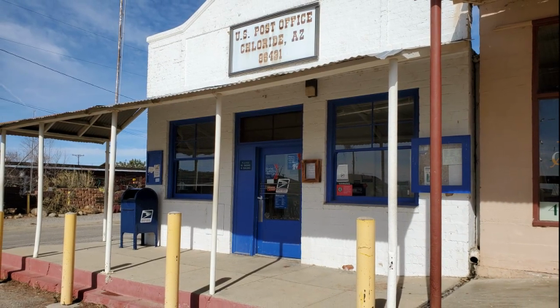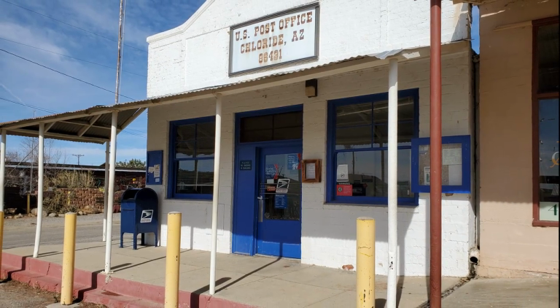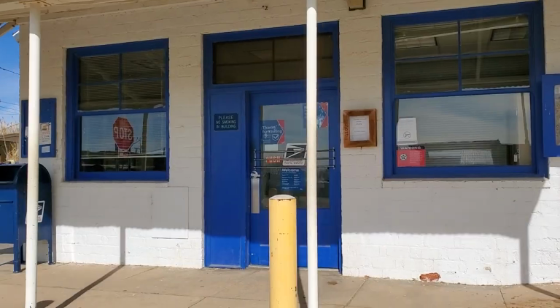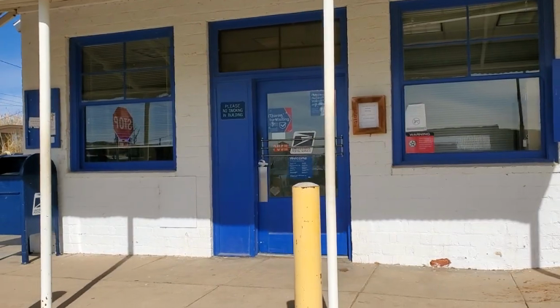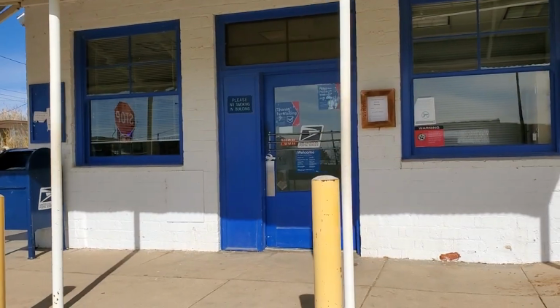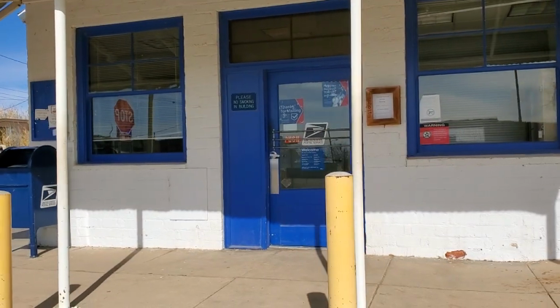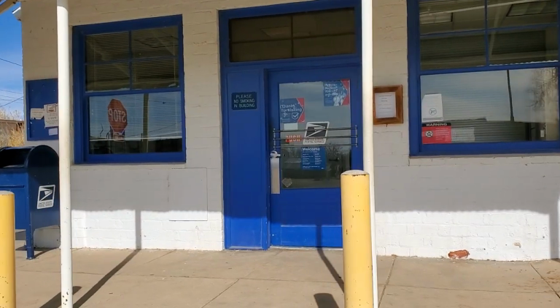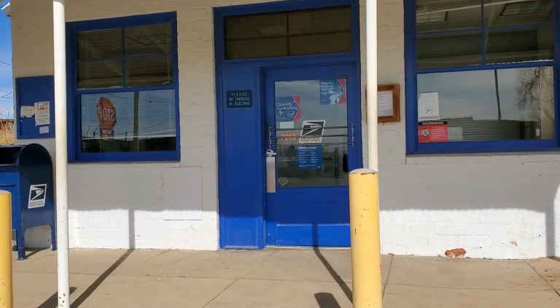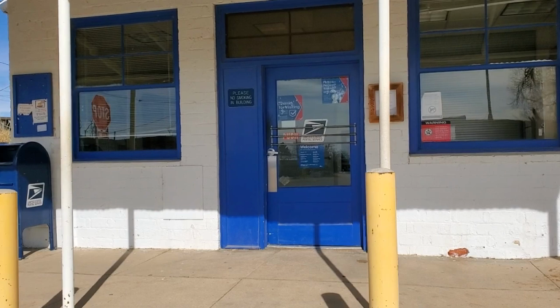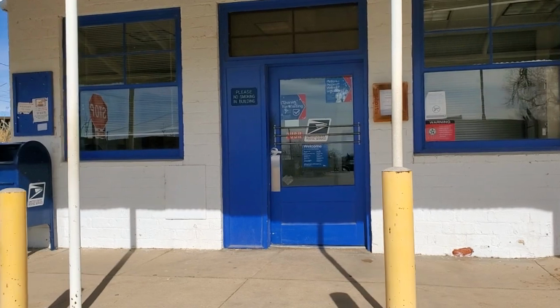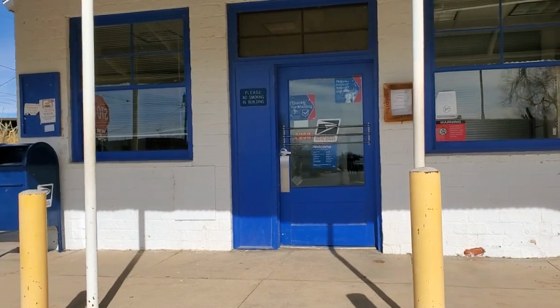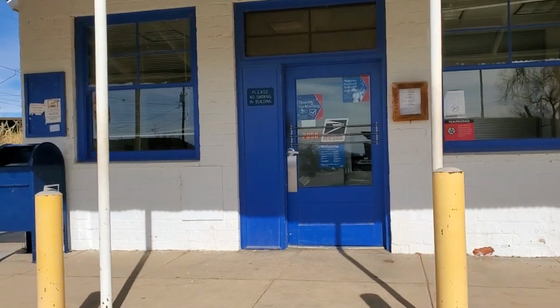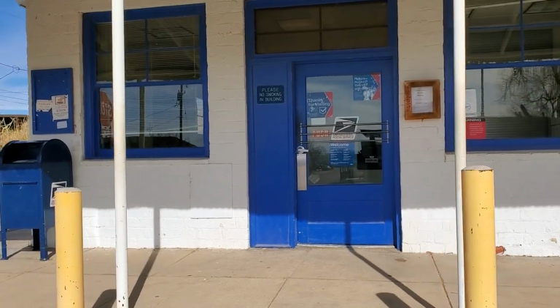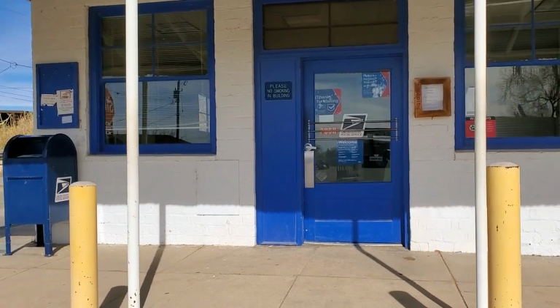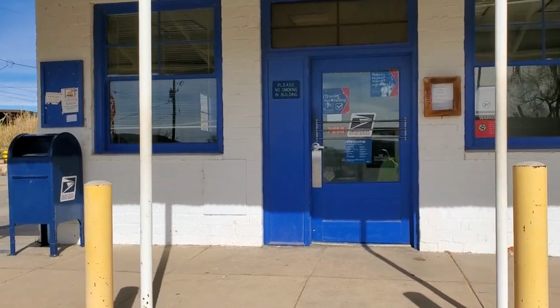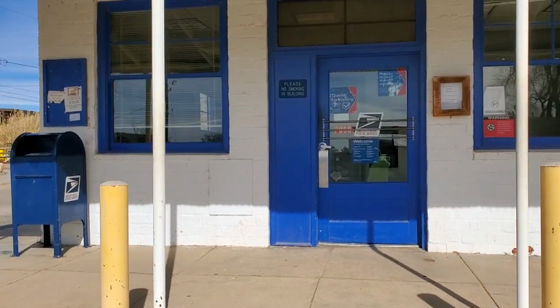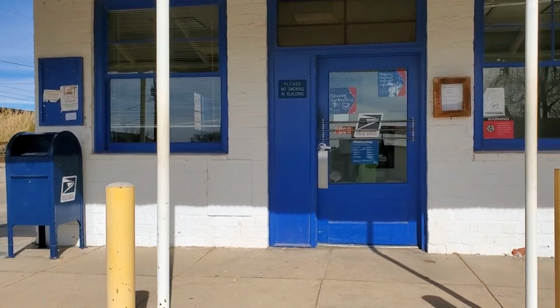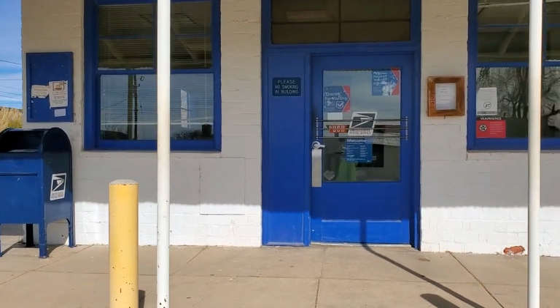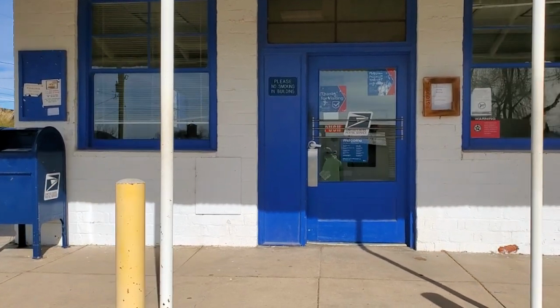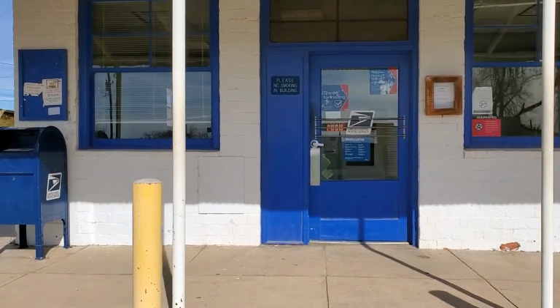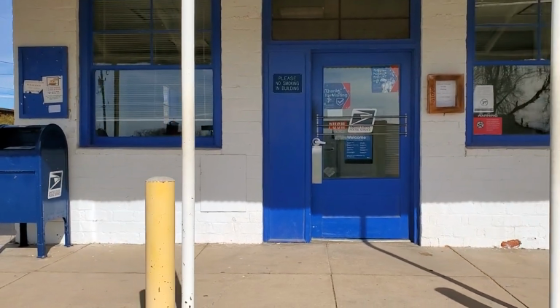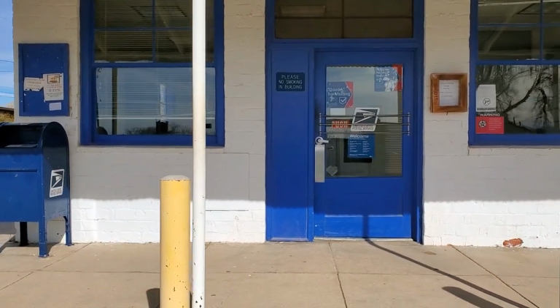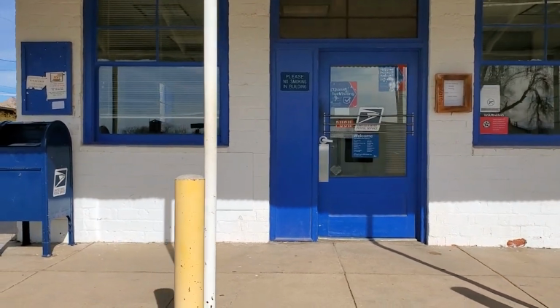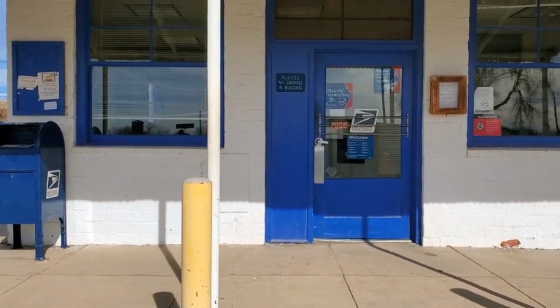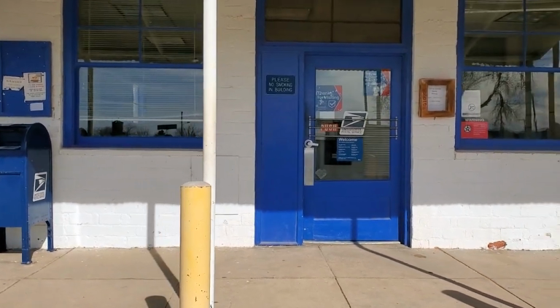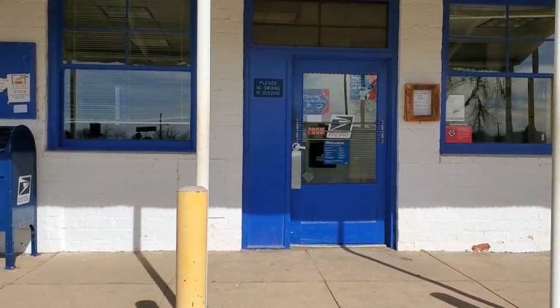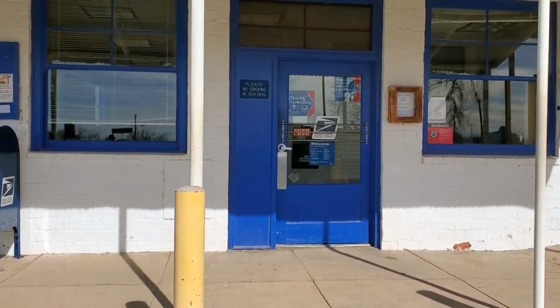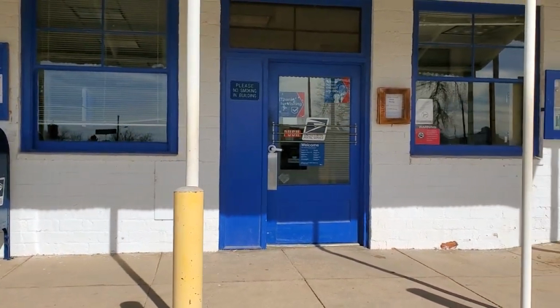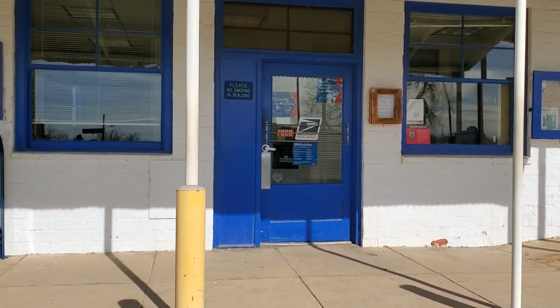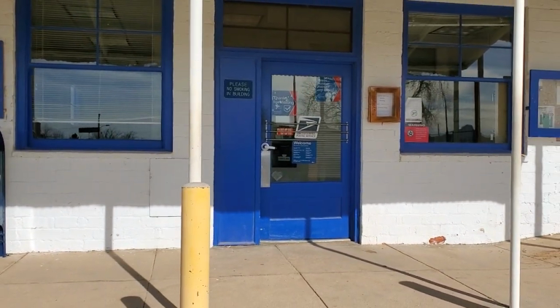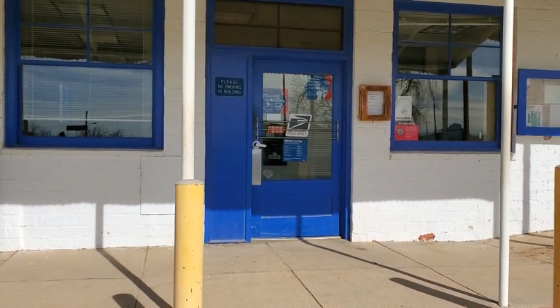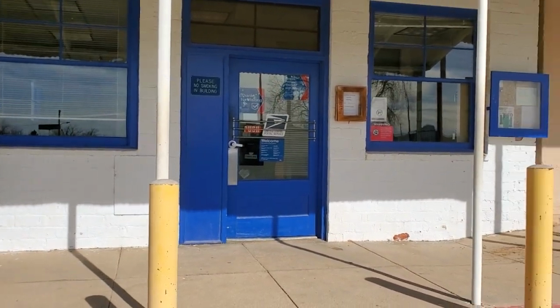Their post office is the oldest continuously operating post office in Arizona.